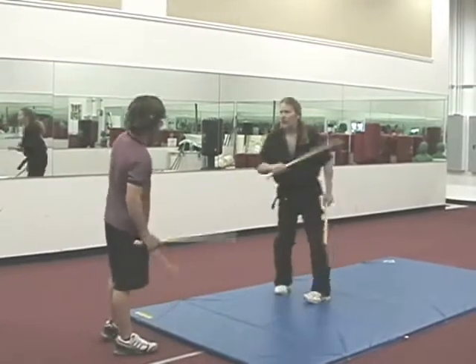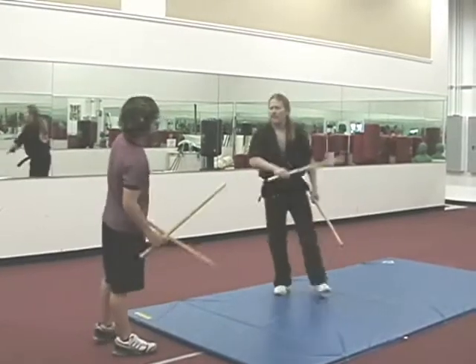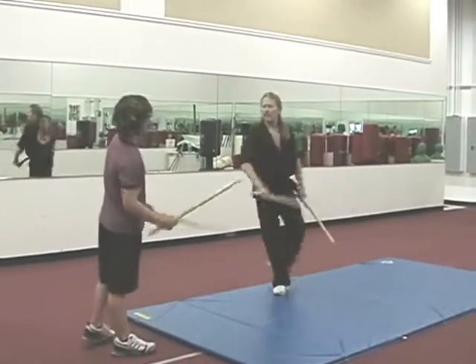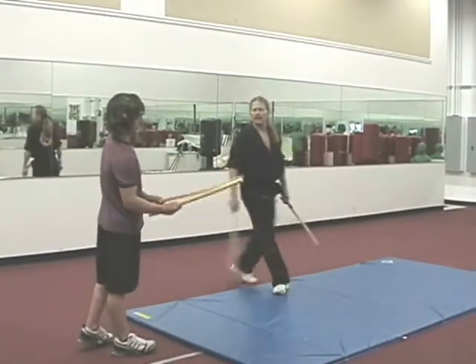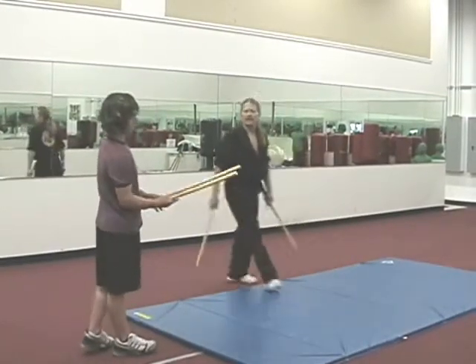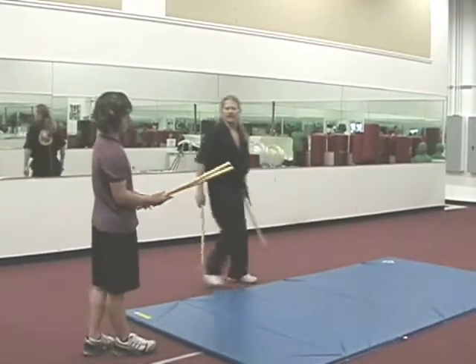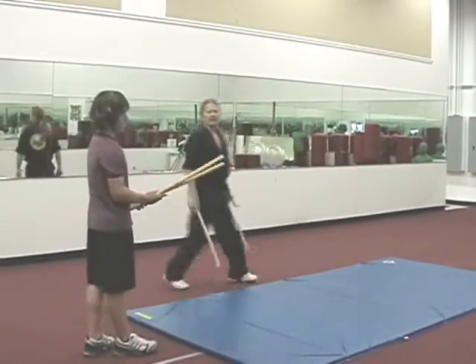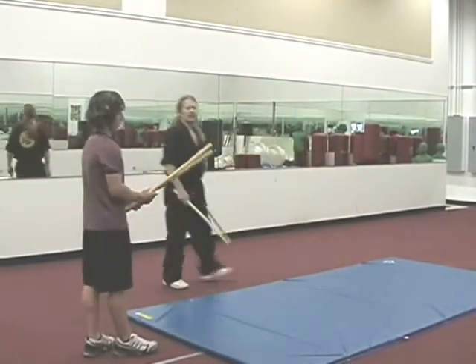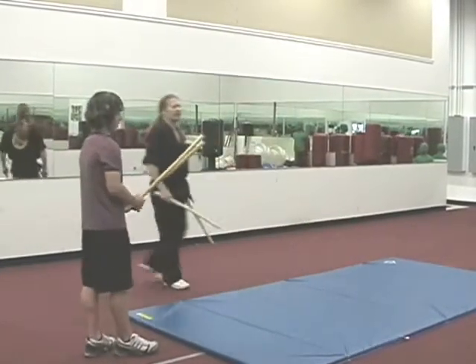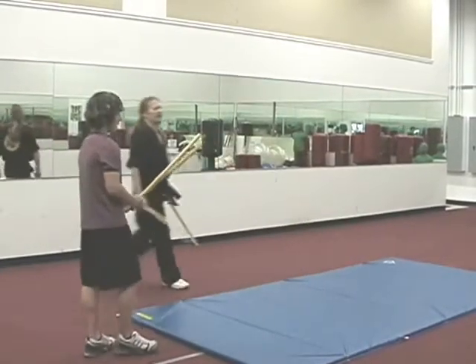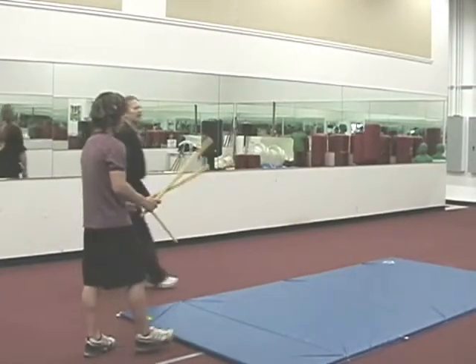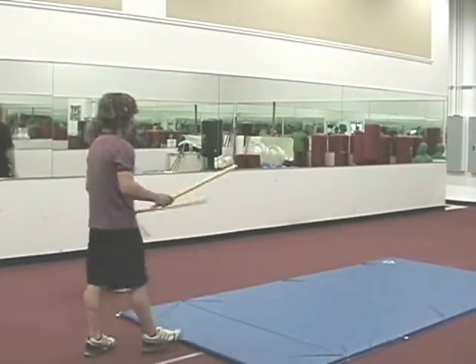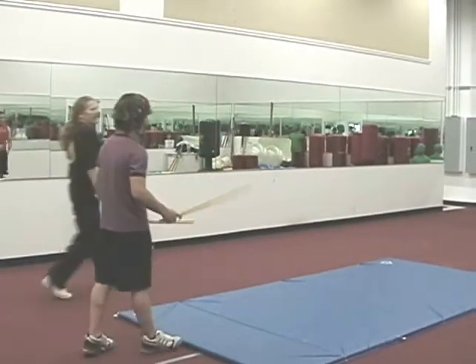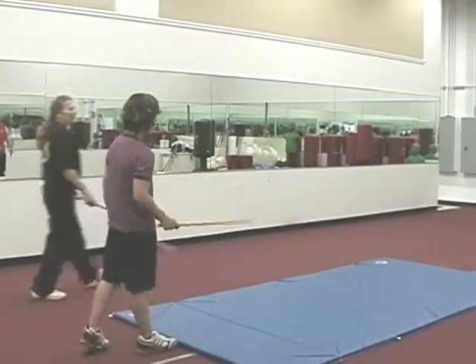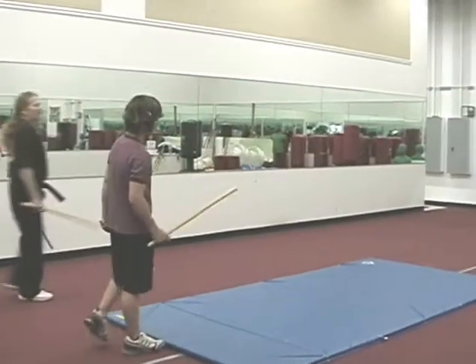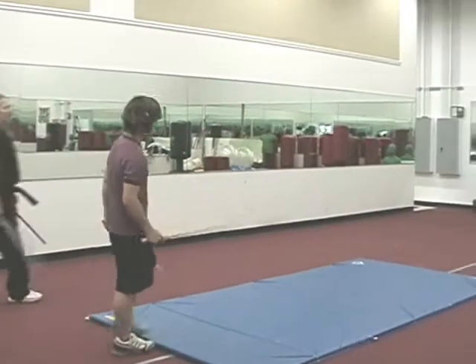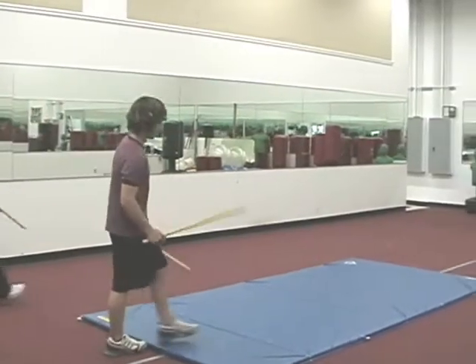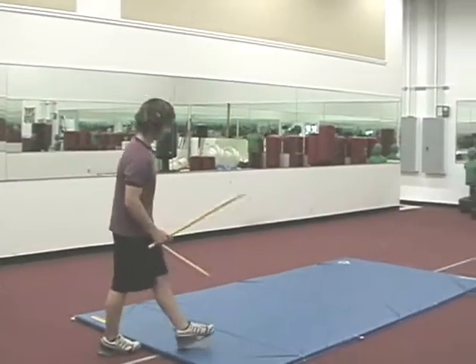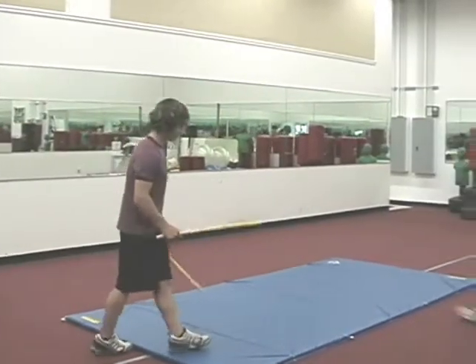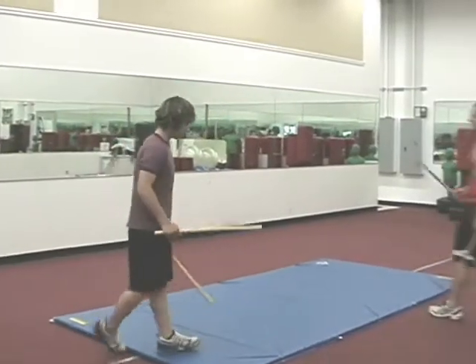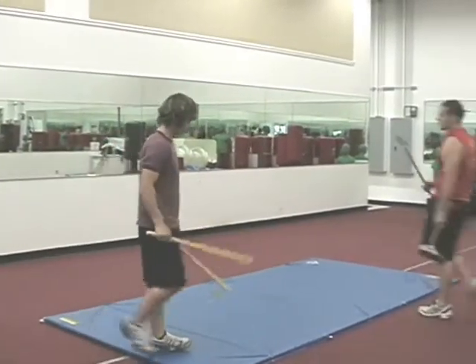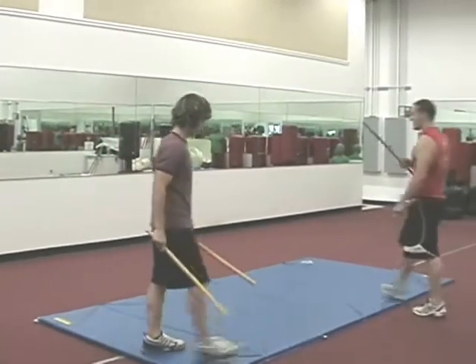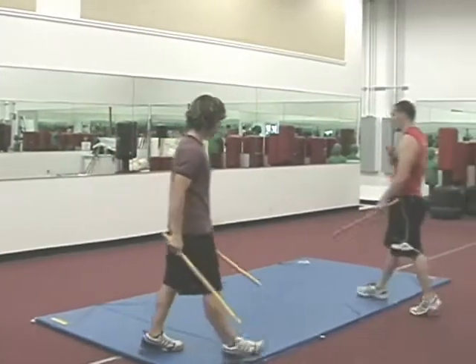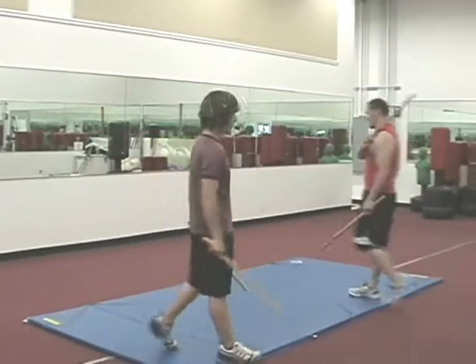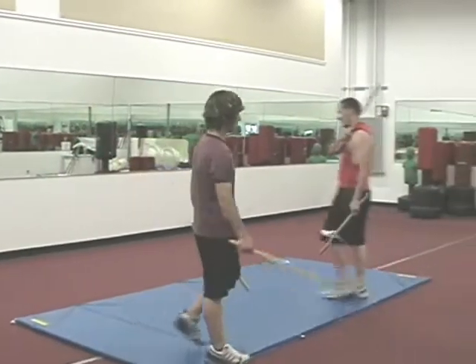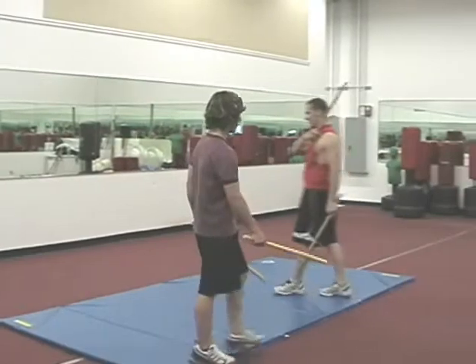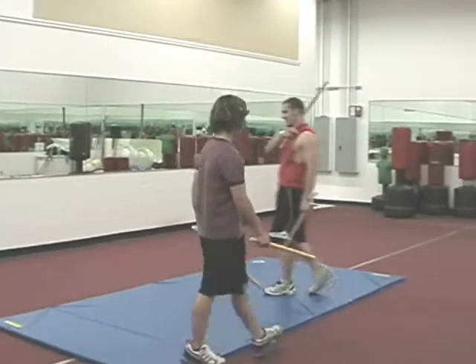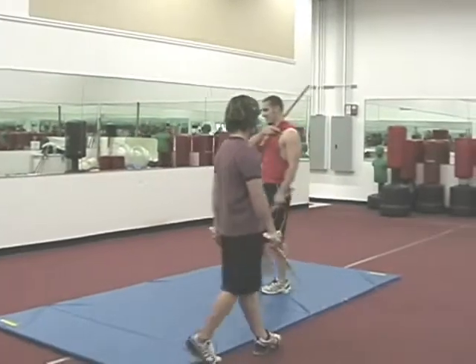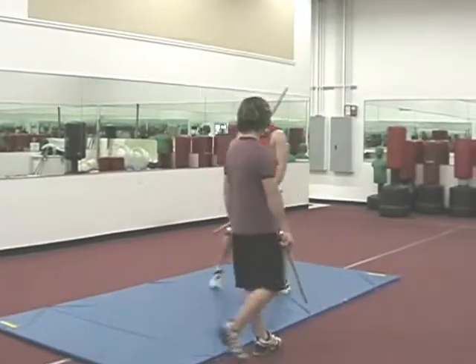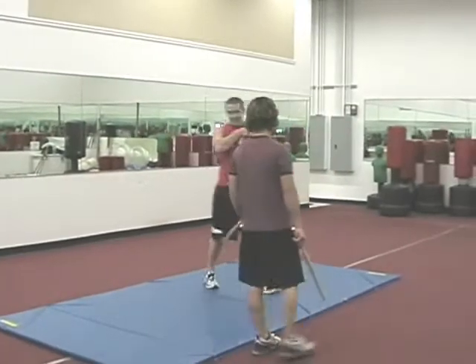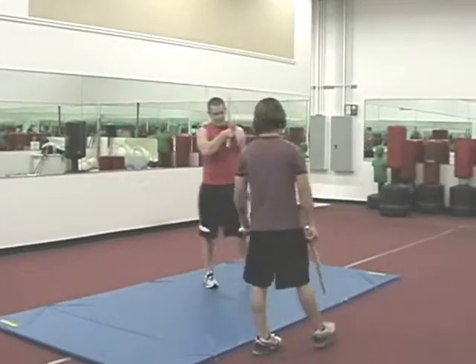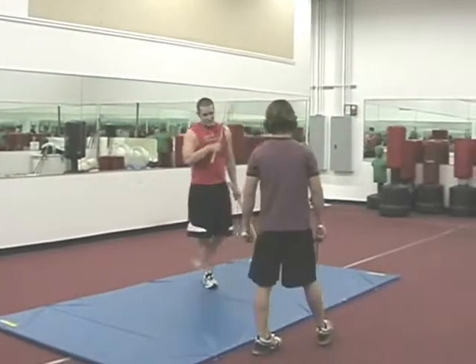Brett, jump in. It's your turn. High five, low five. Bow. Look at each other in the eyes.